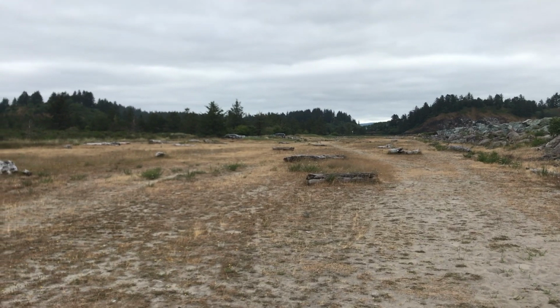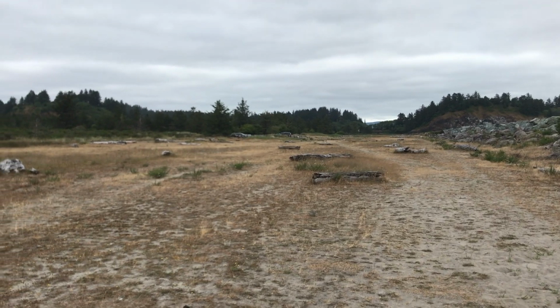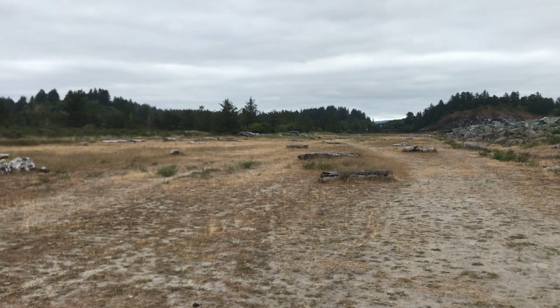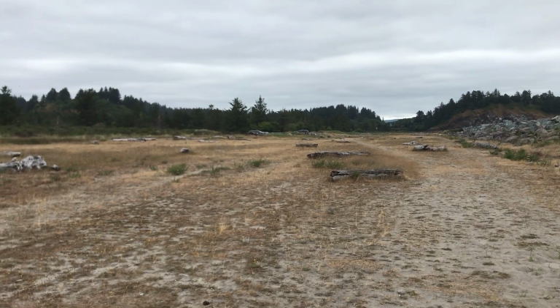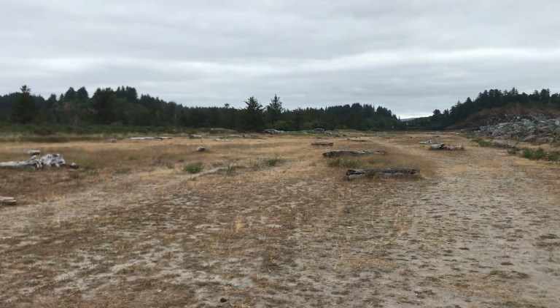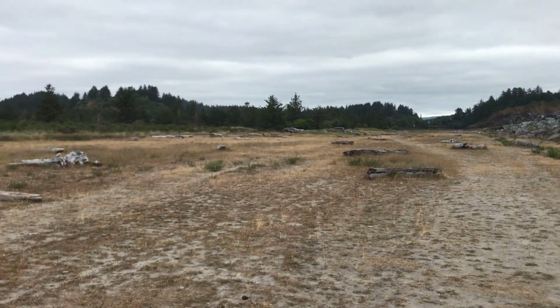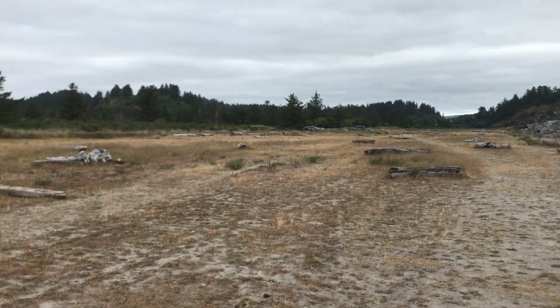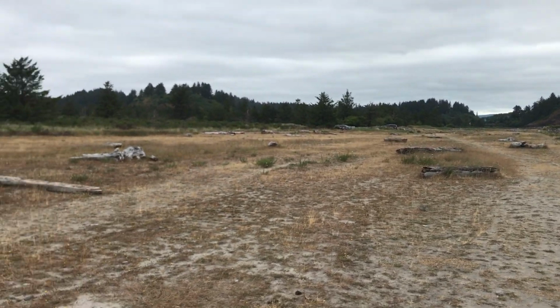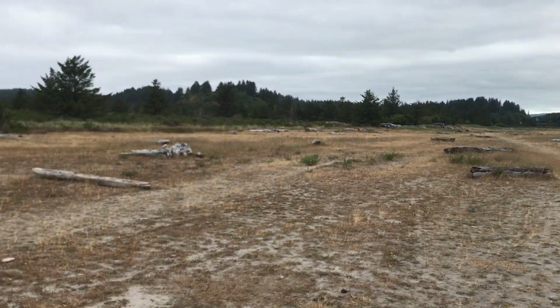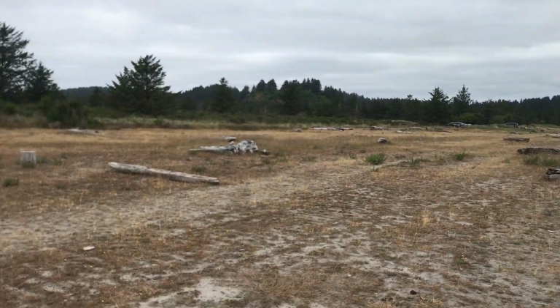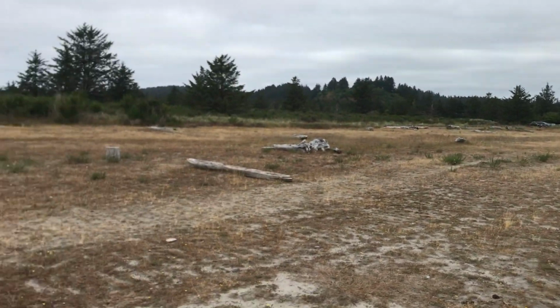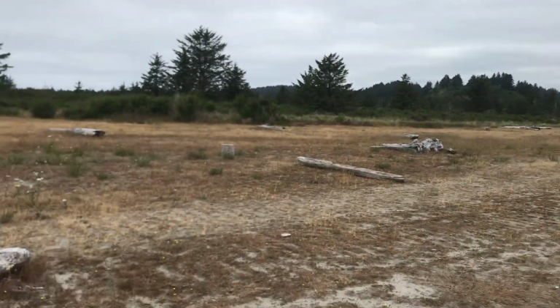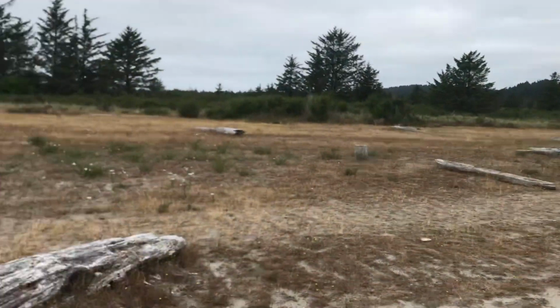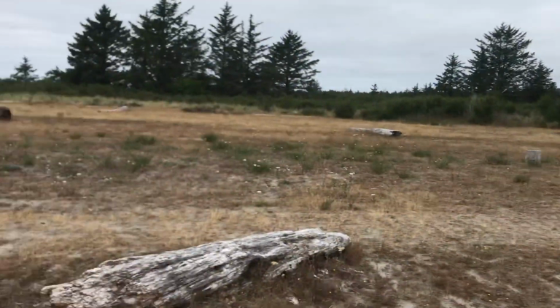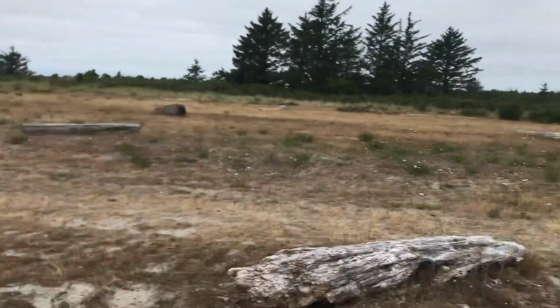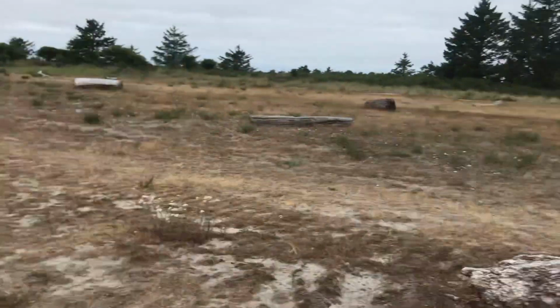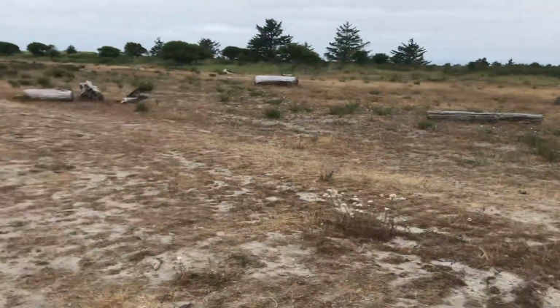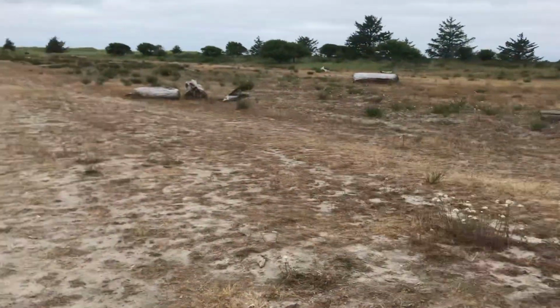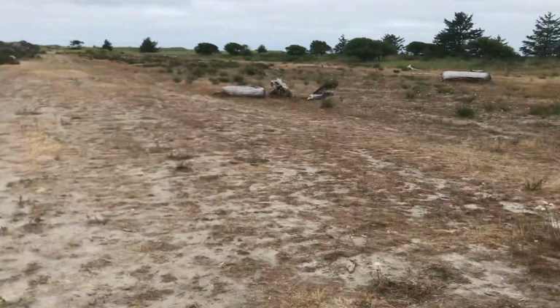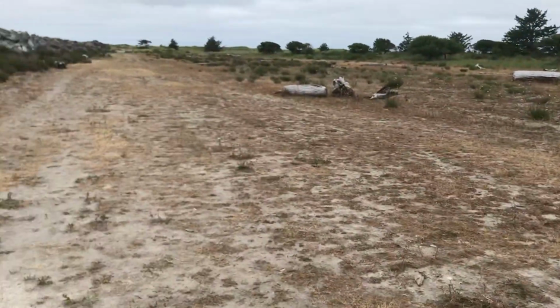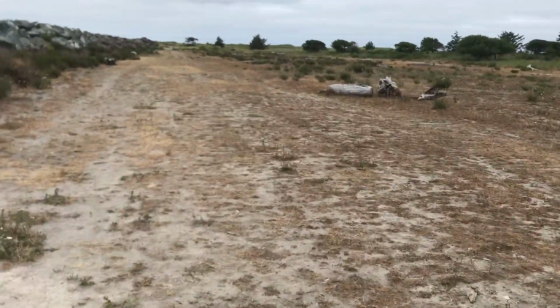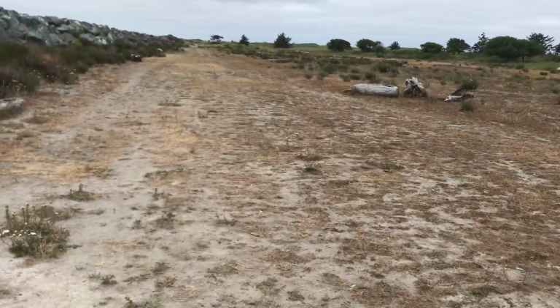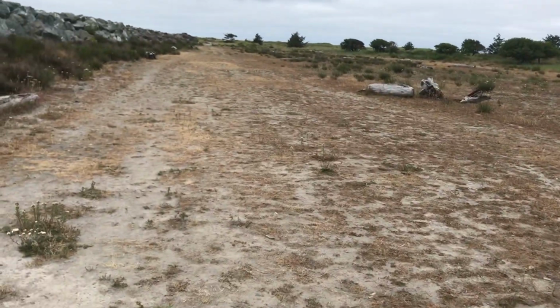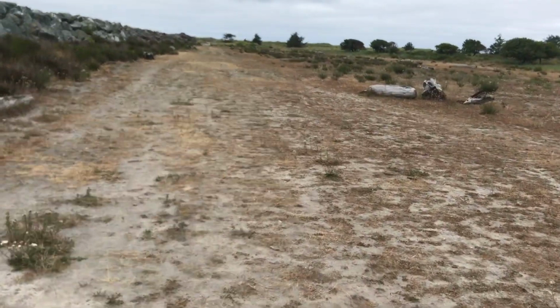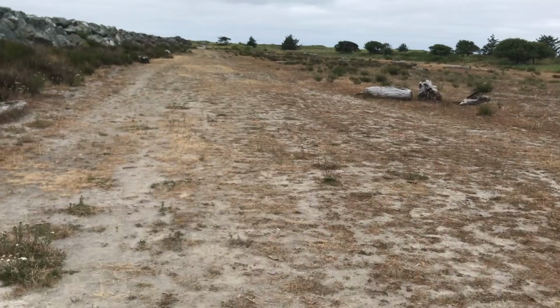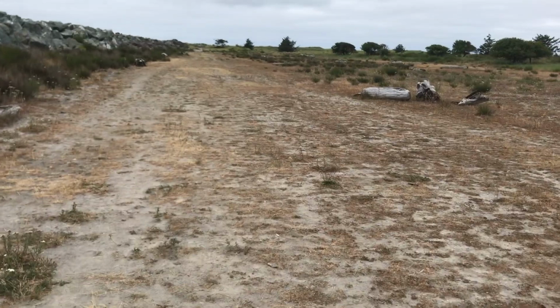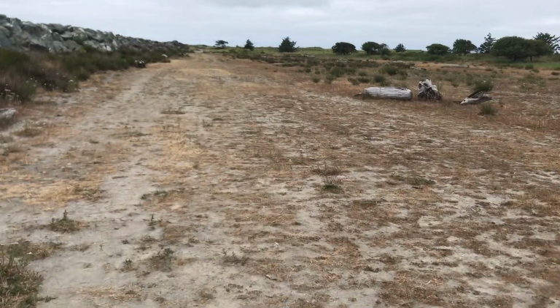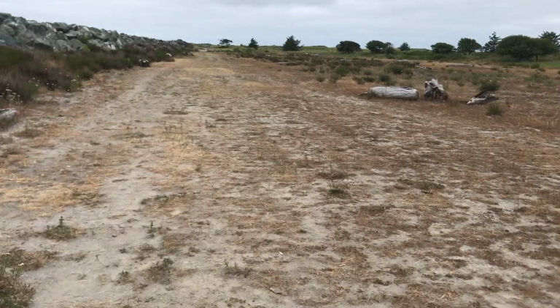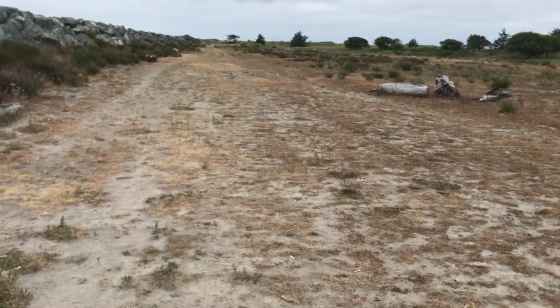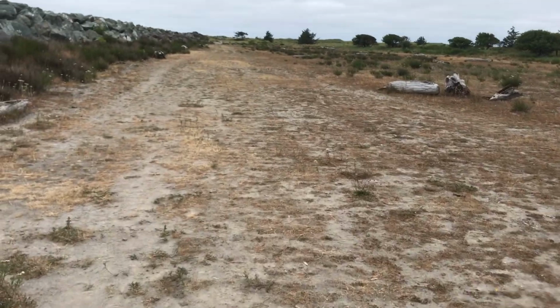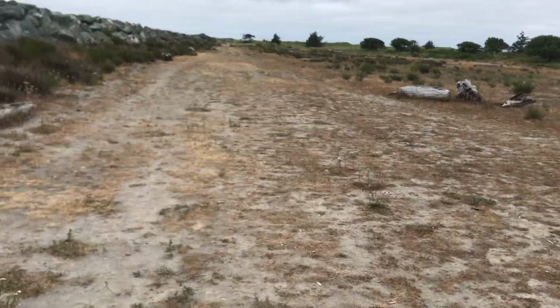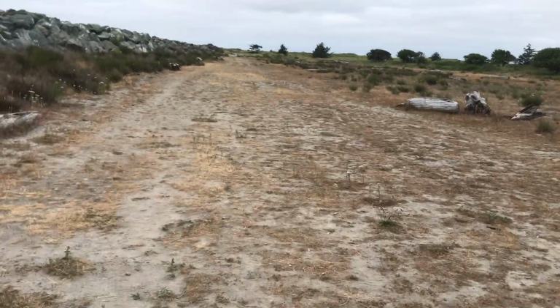Come to Cape Disappointment. We're going to the North Jetty. We've got a long walk here.